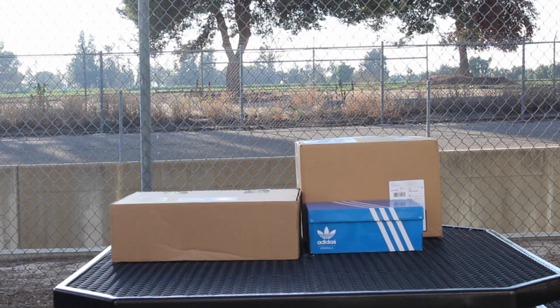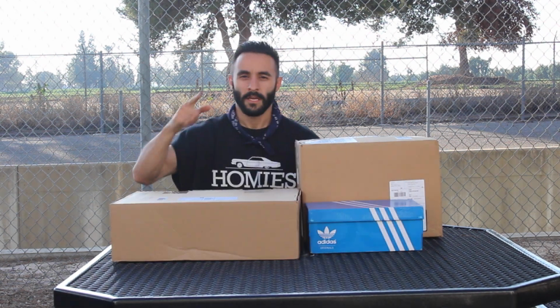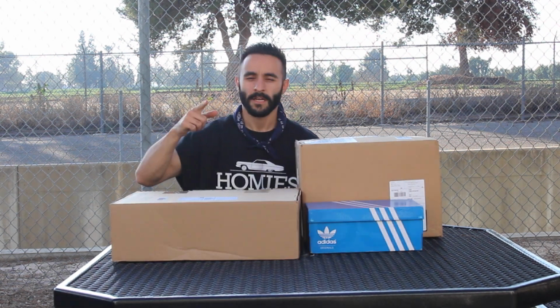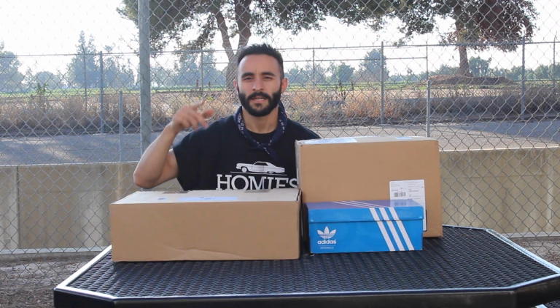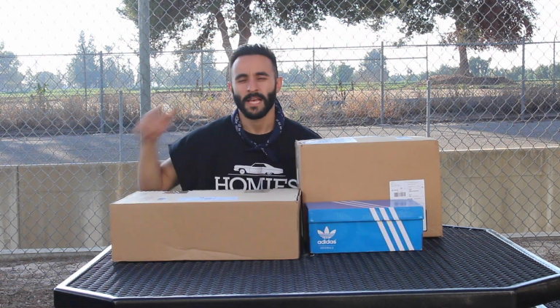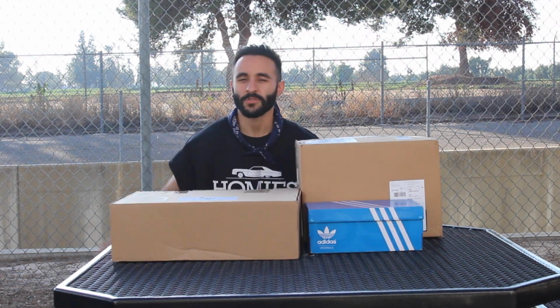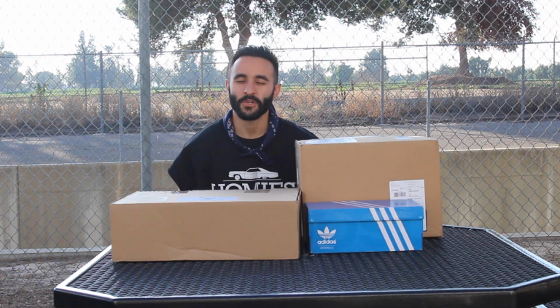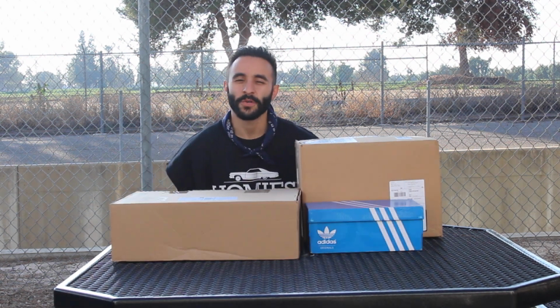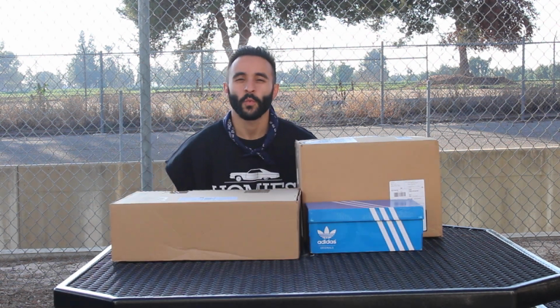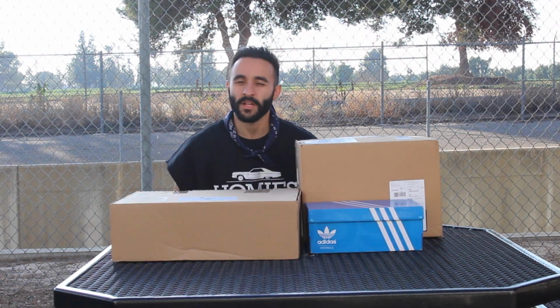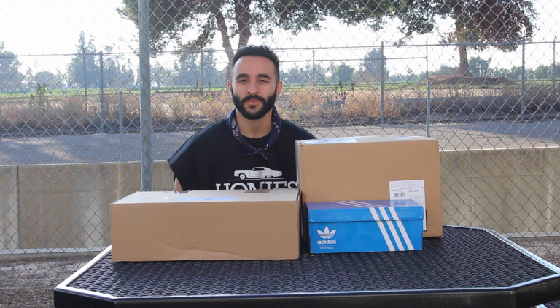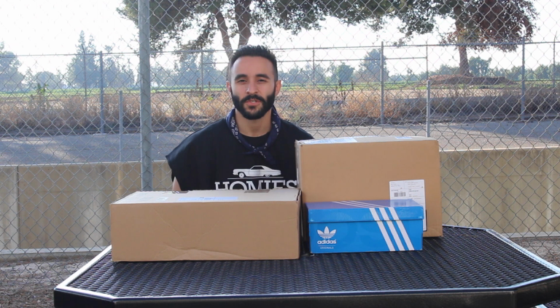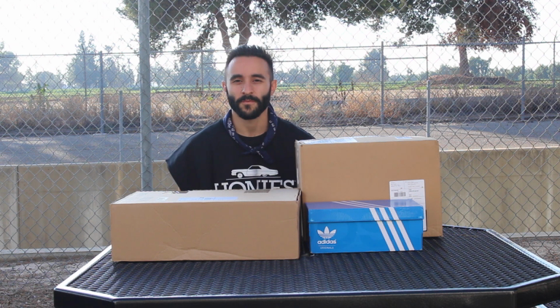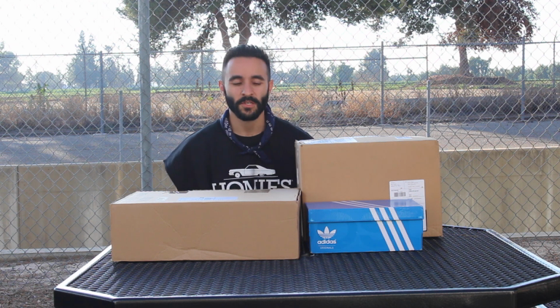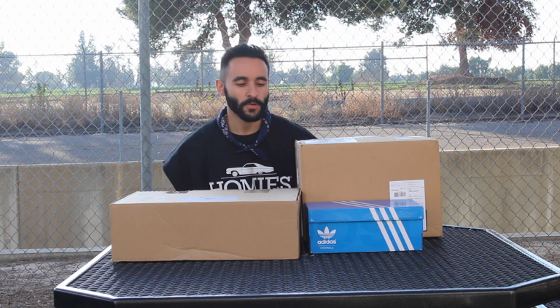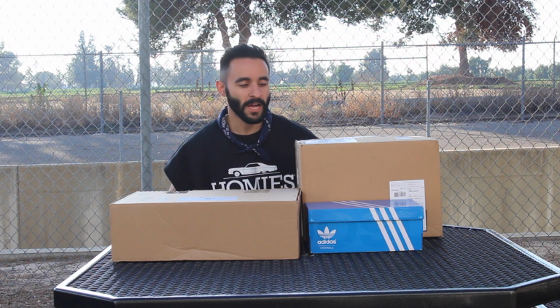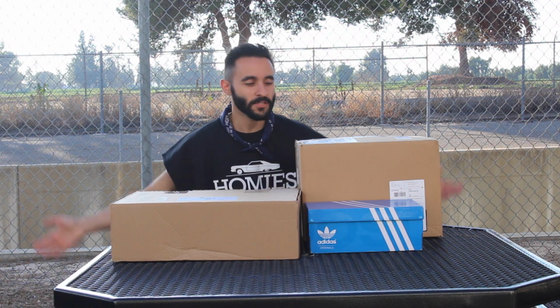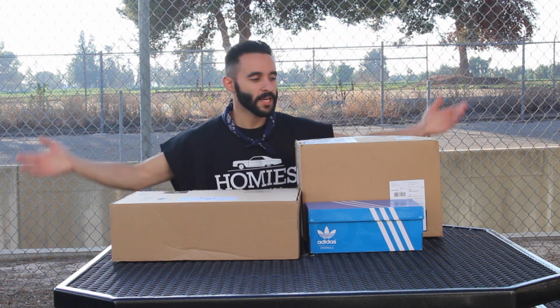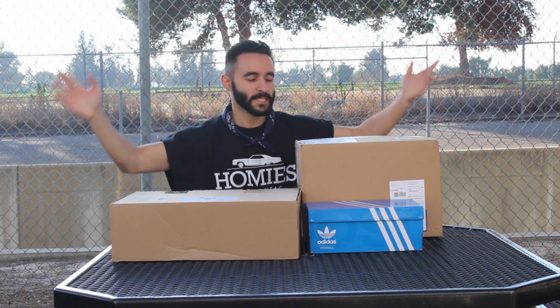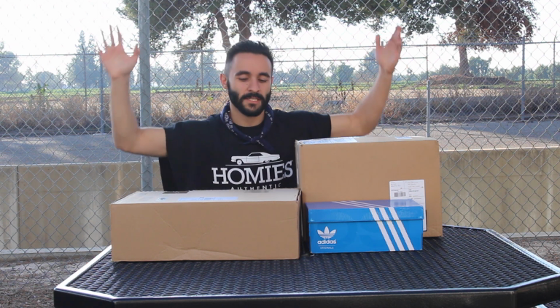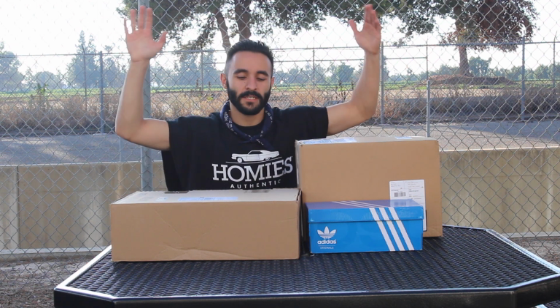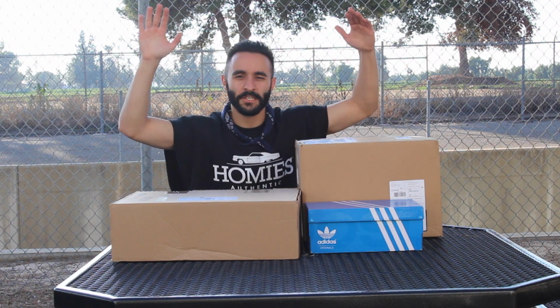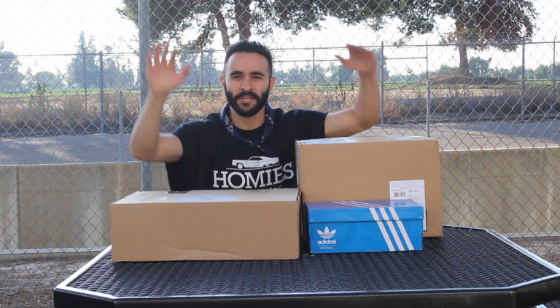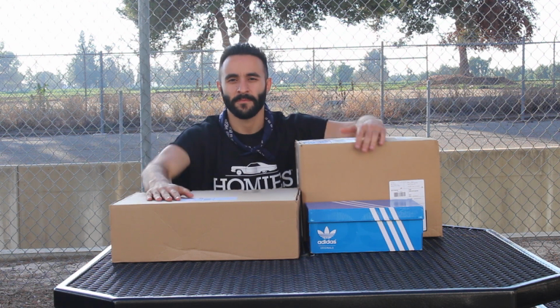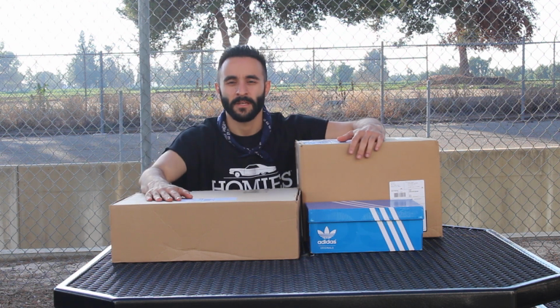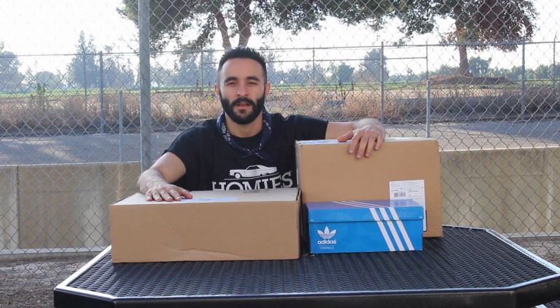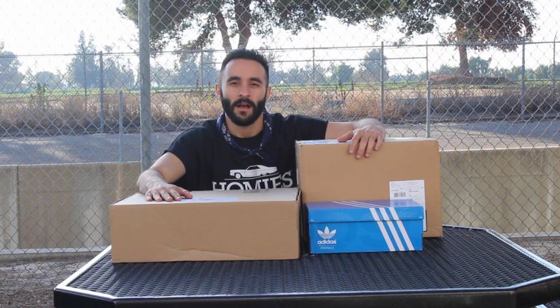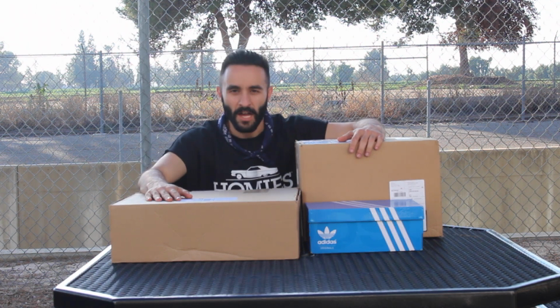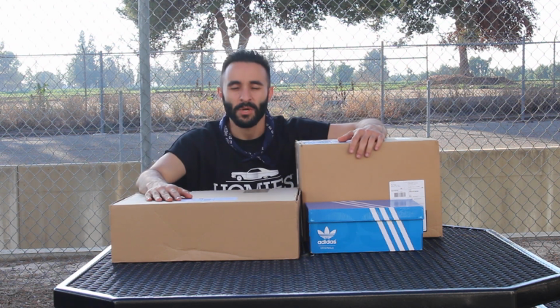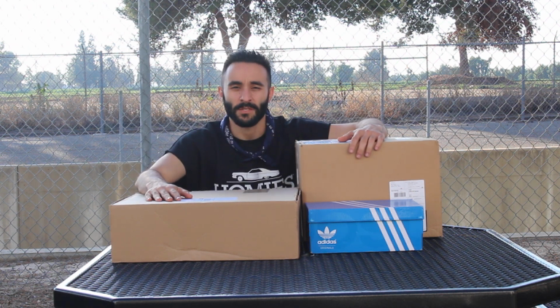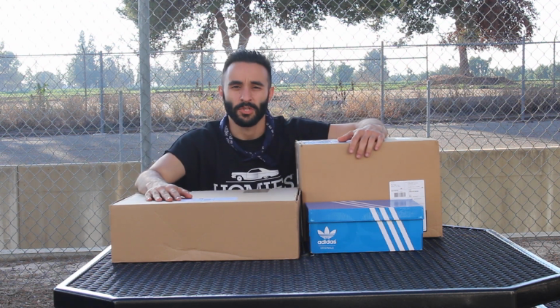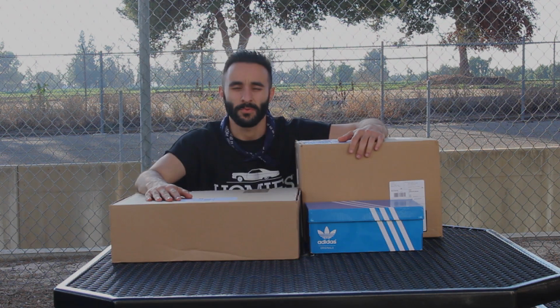Hey guys, how's it going? Welcome to another video. As you guys can see here, I bought some shoes.